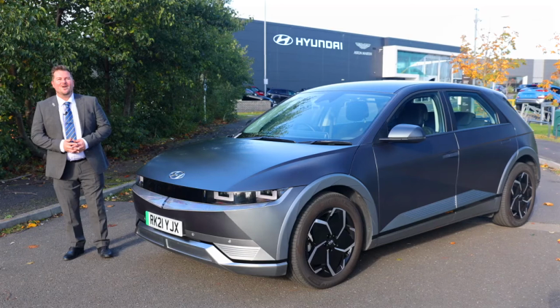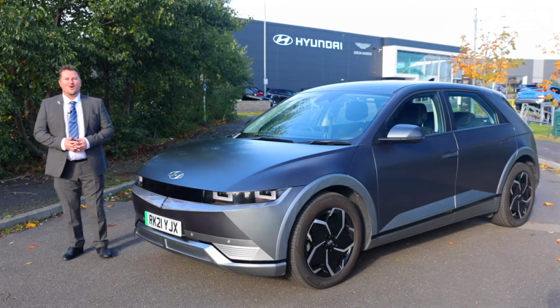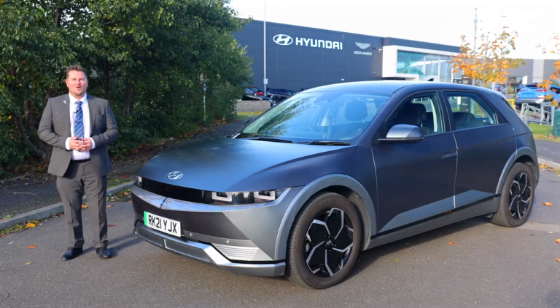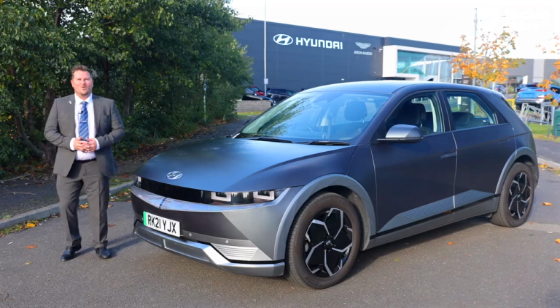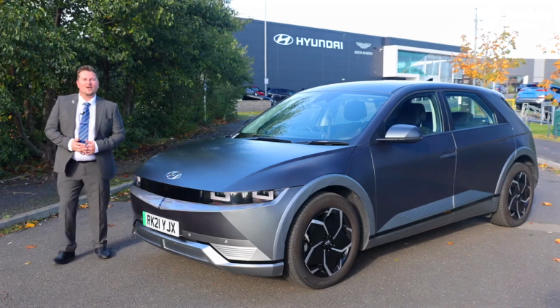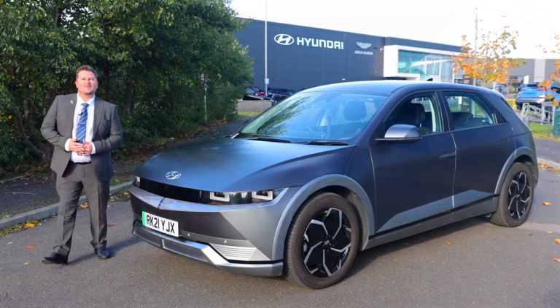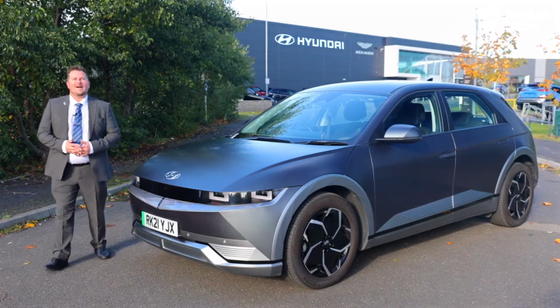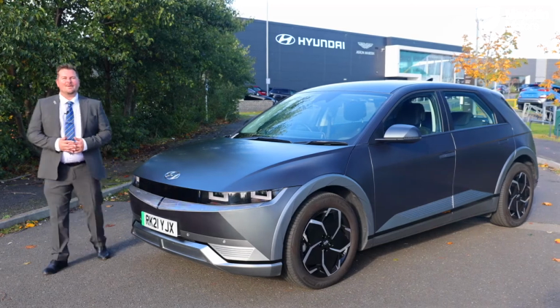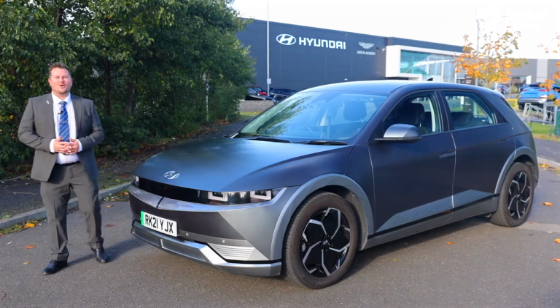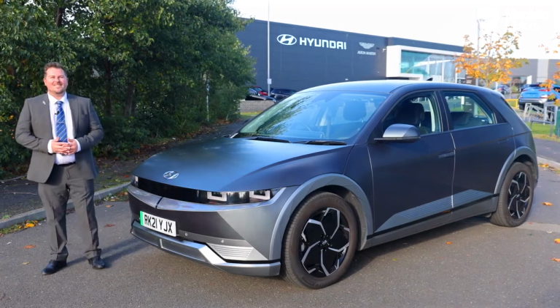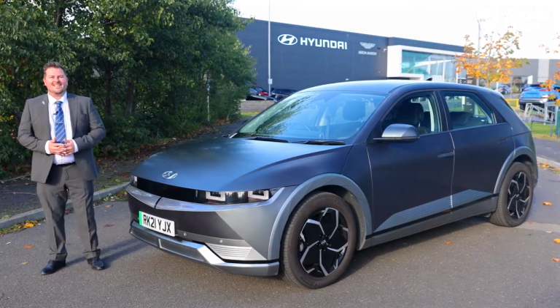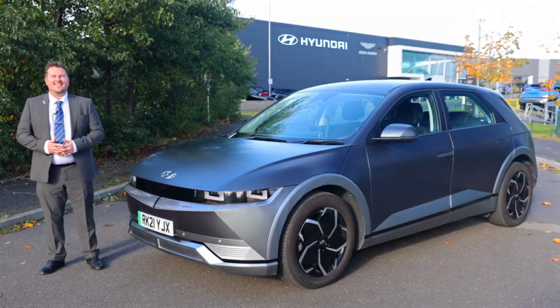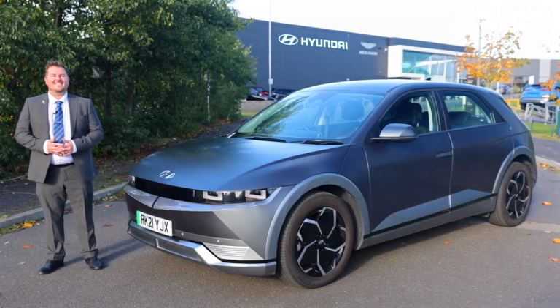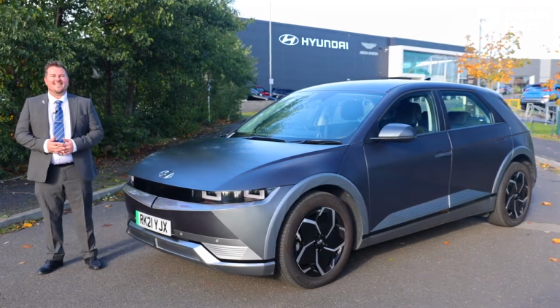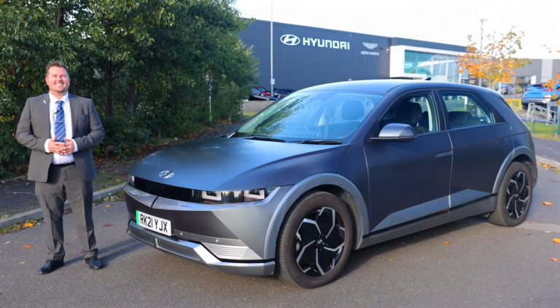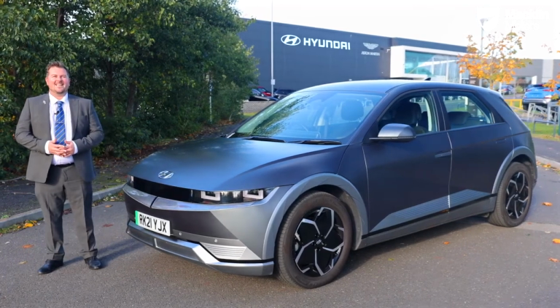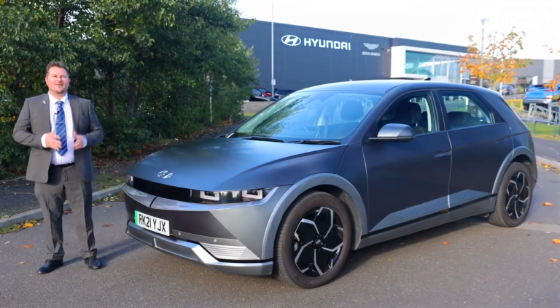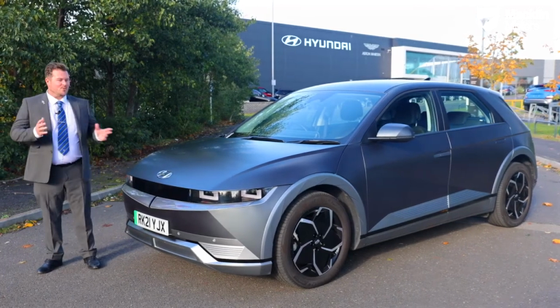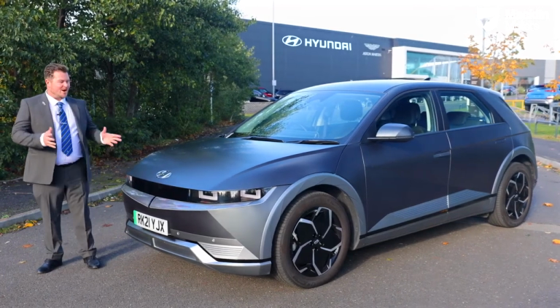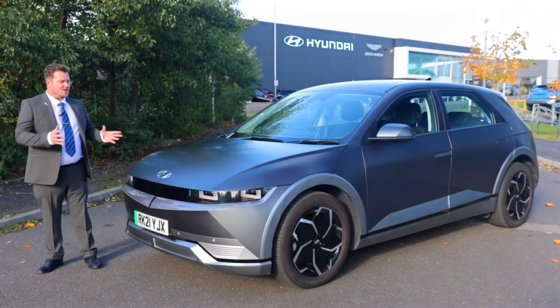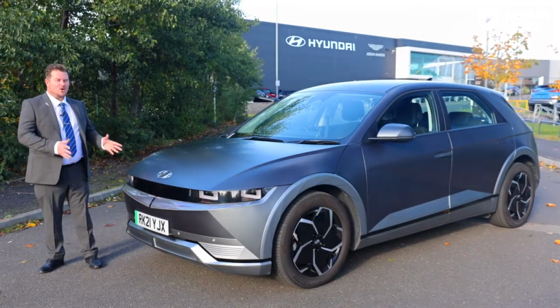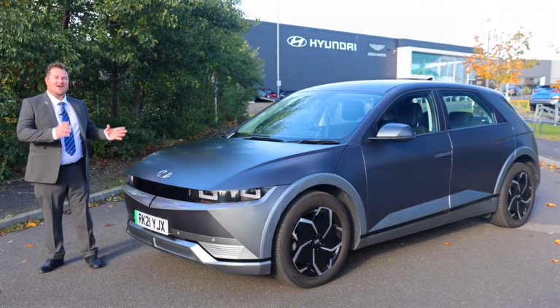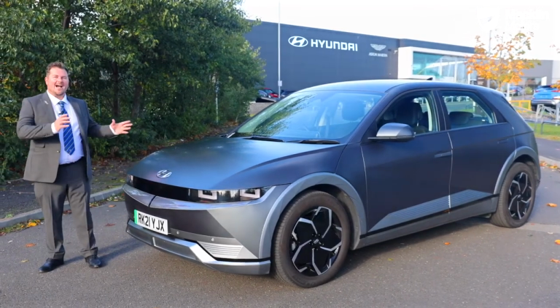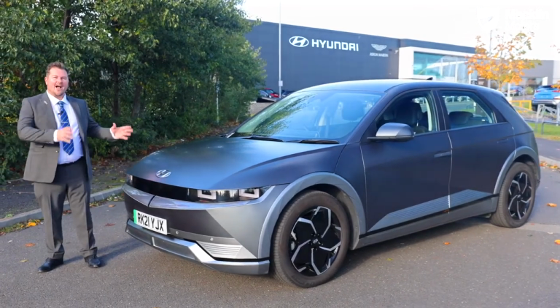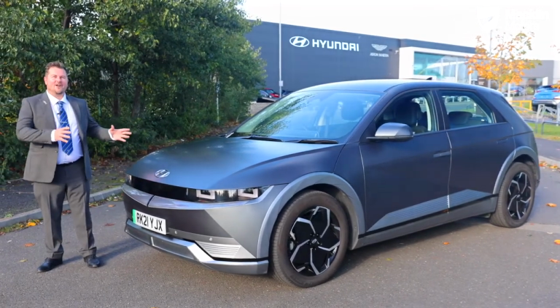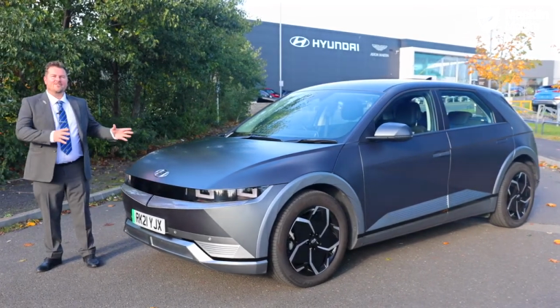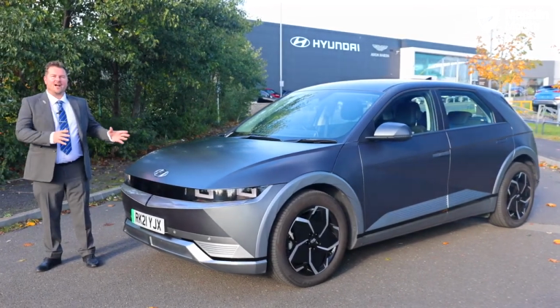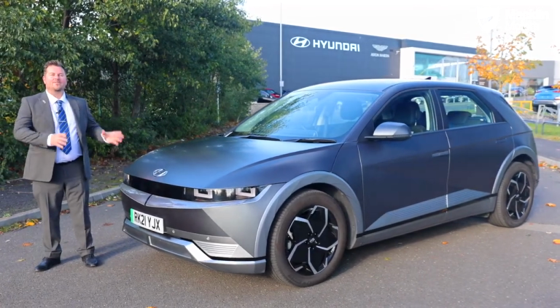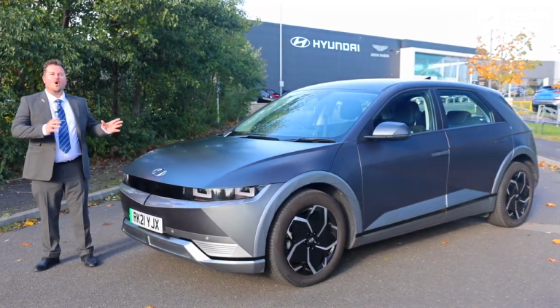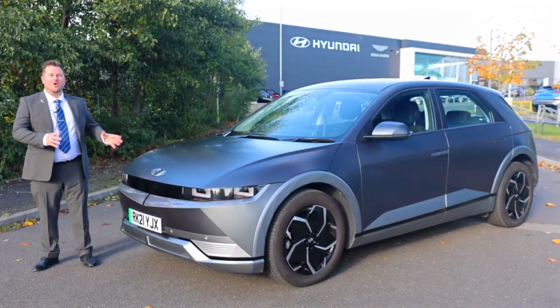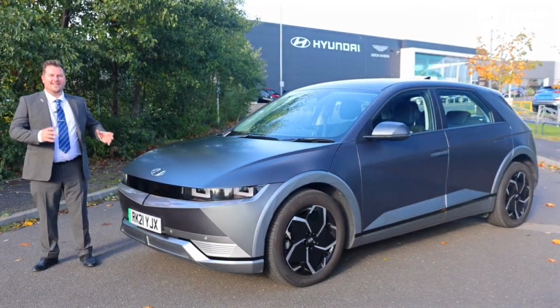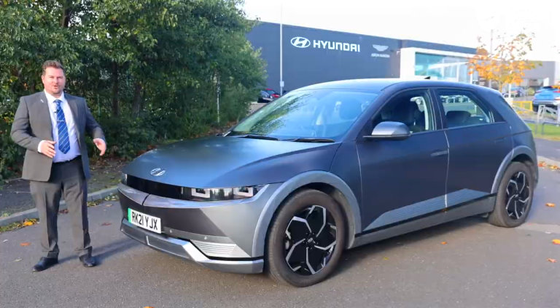Welcome to Macklin Motors. This is the brand new IONIQ 5 All-Electric.